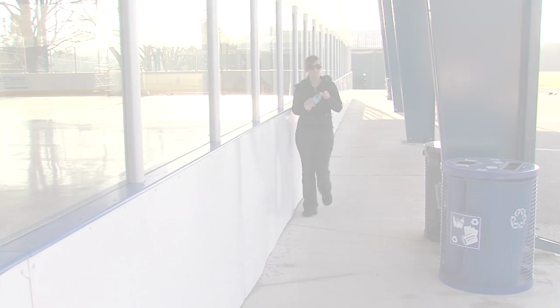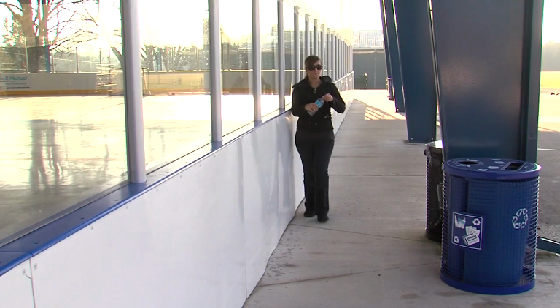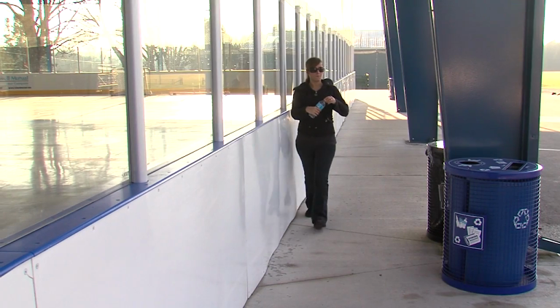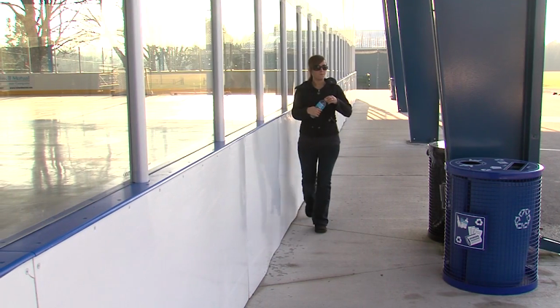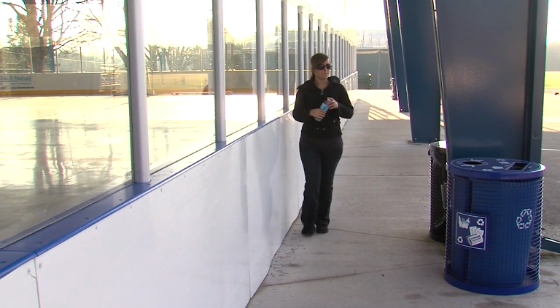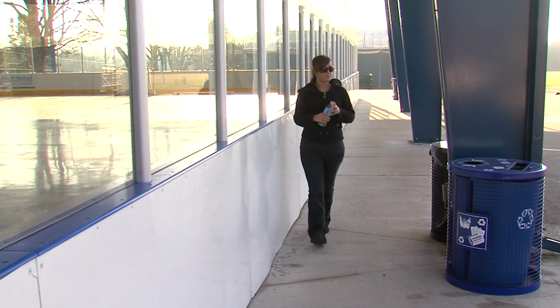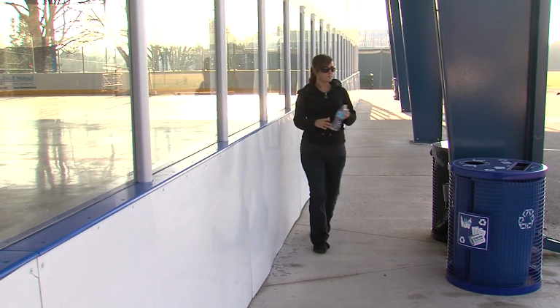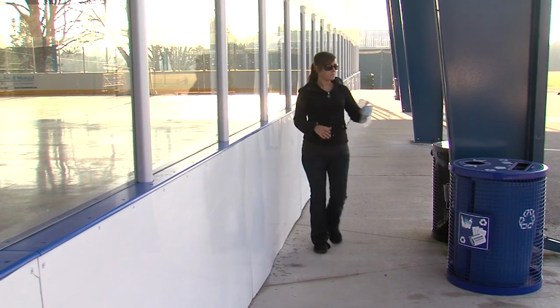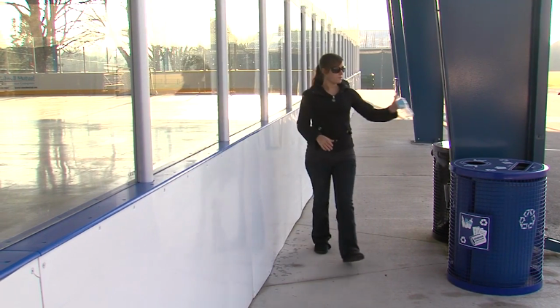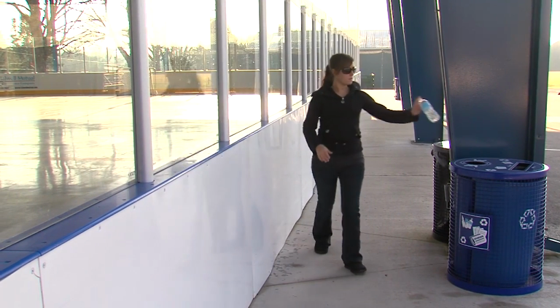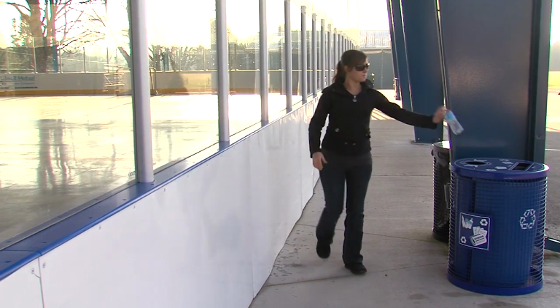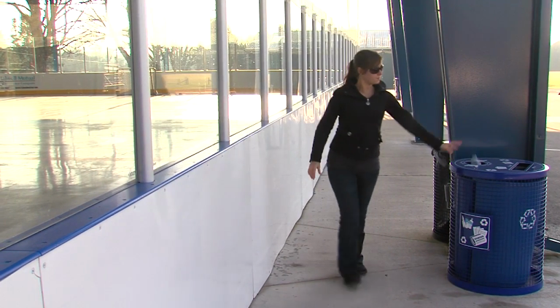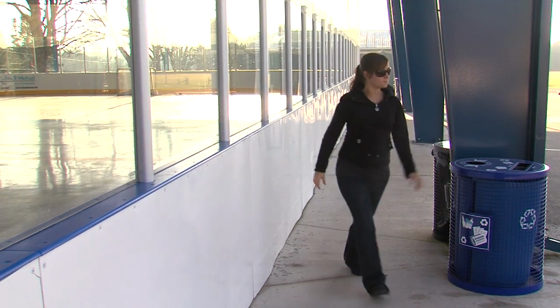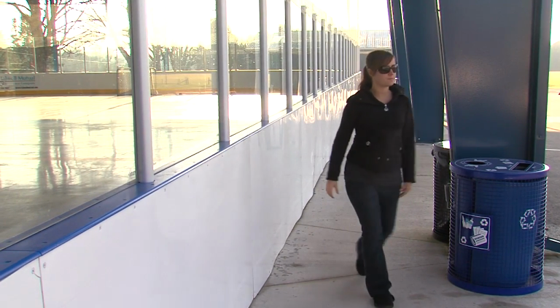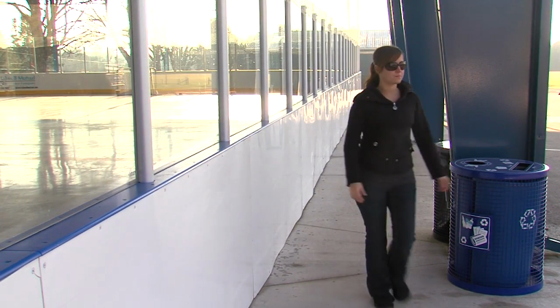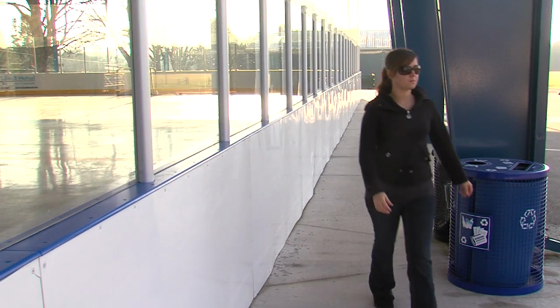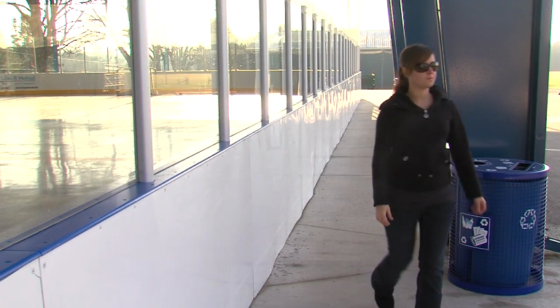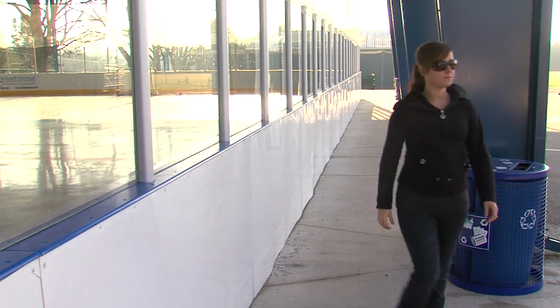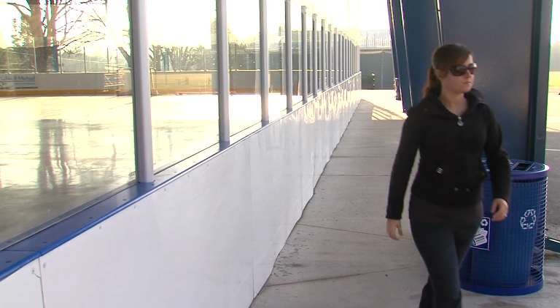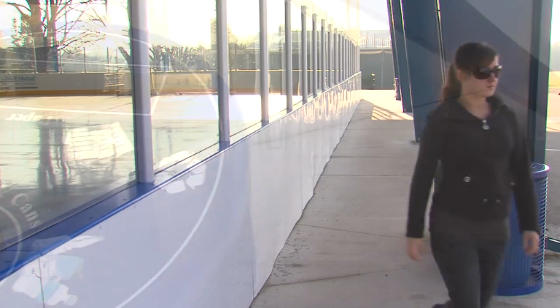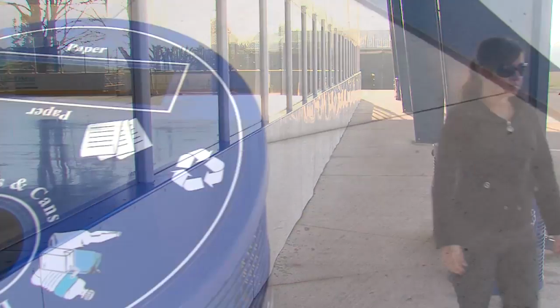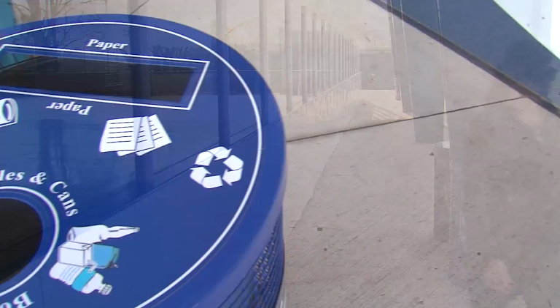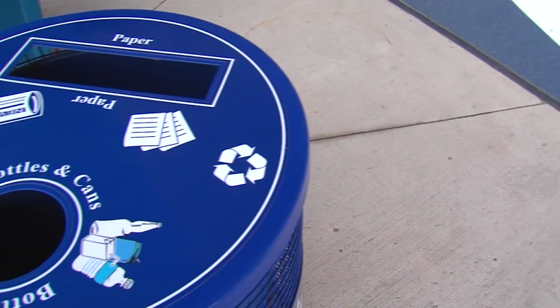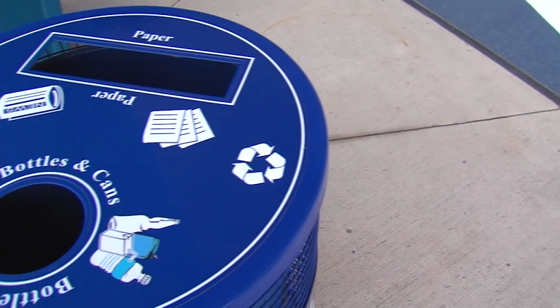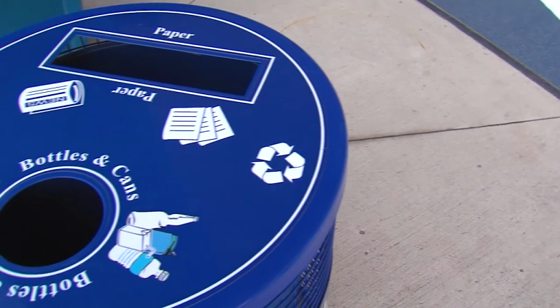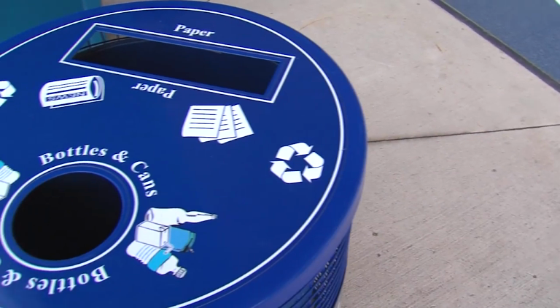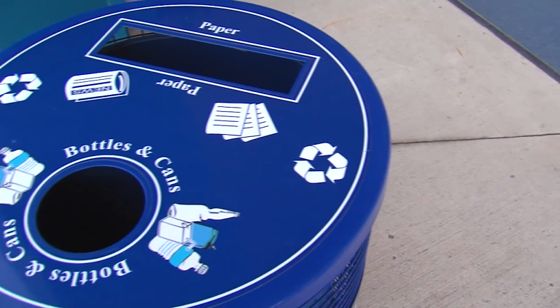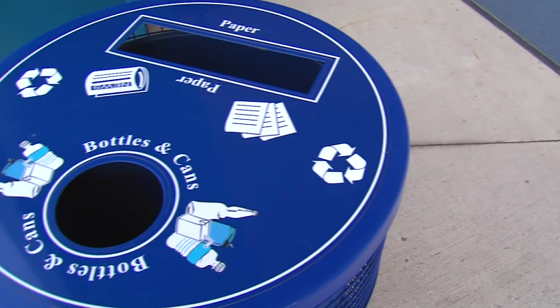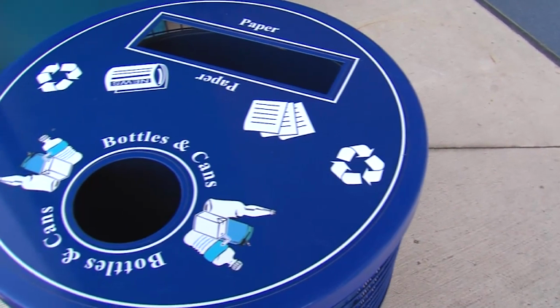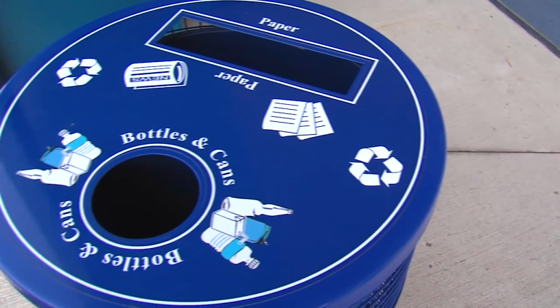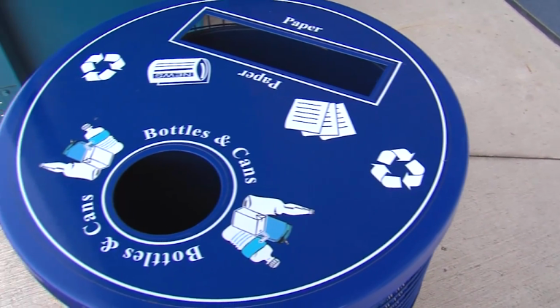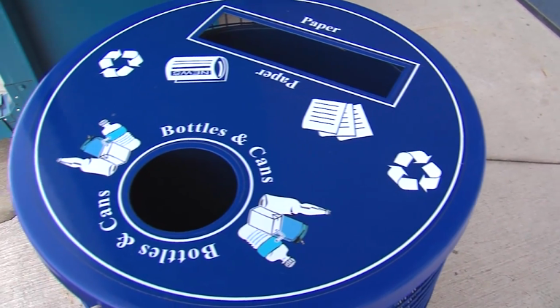So the next time you recycle your PET bottle, know you're making a smart choice for the environment.